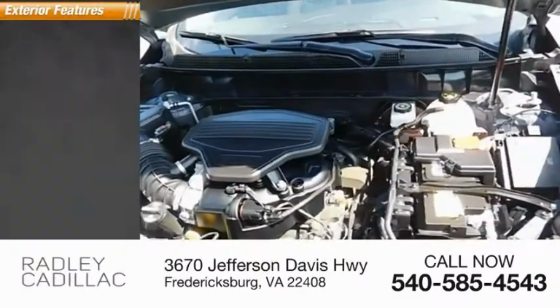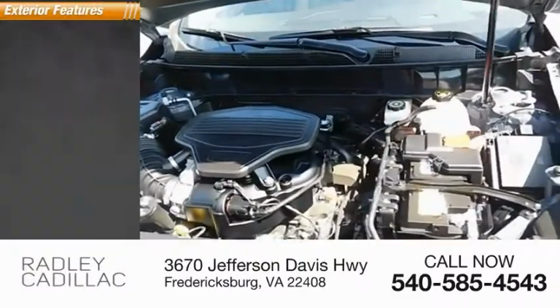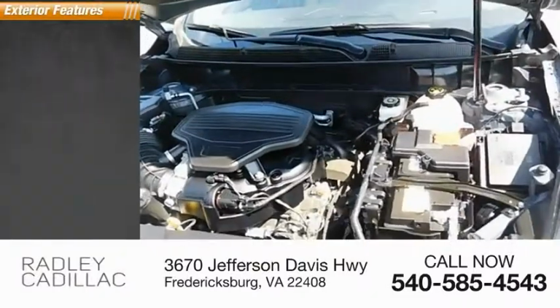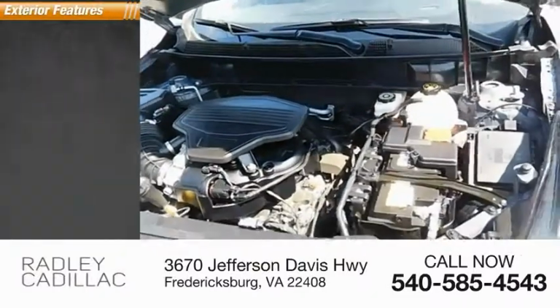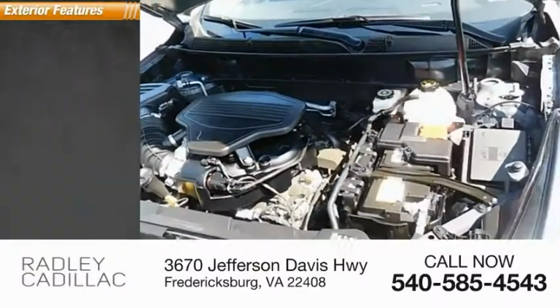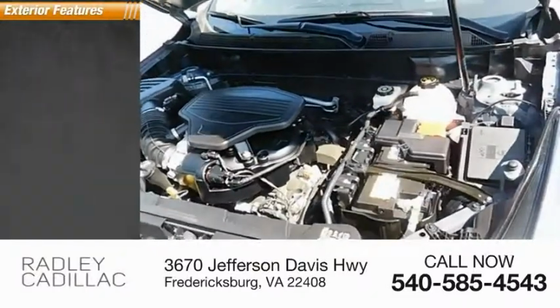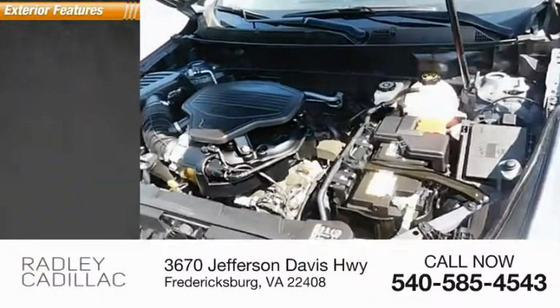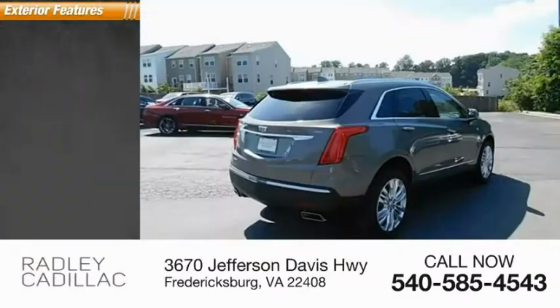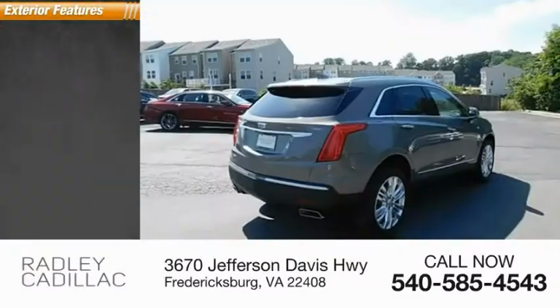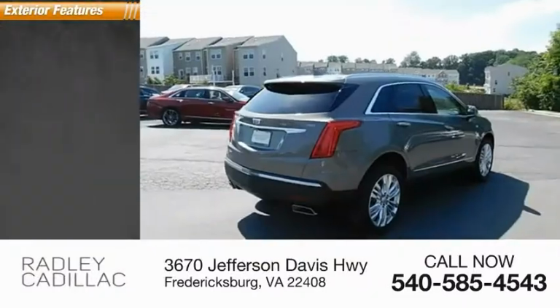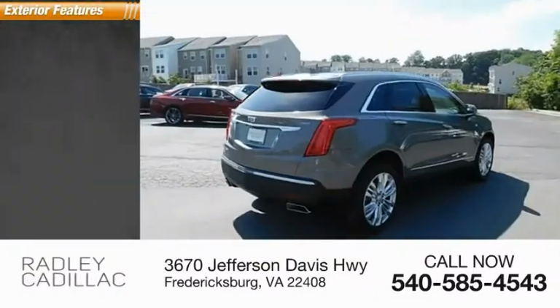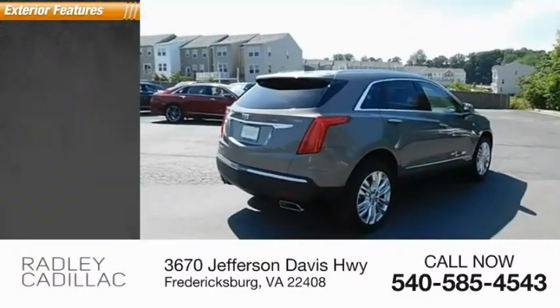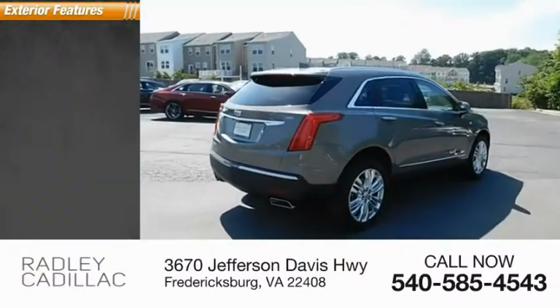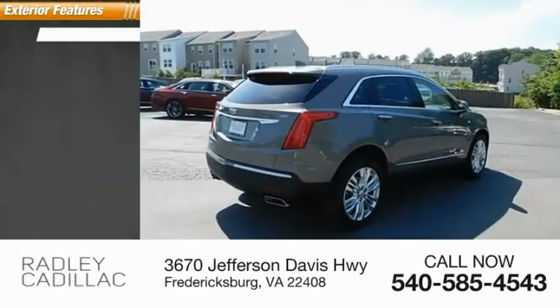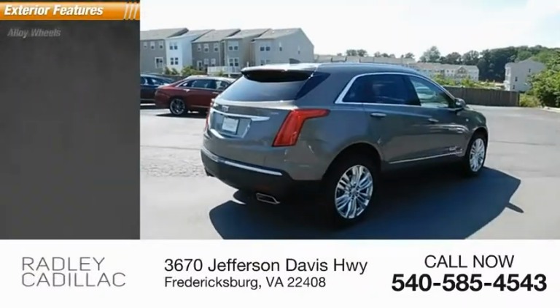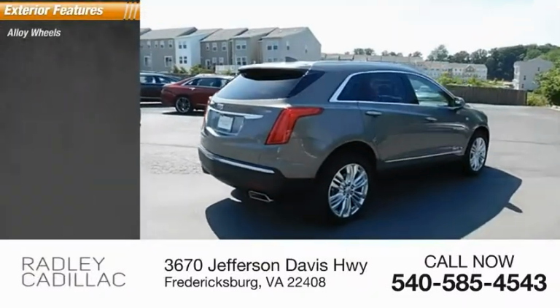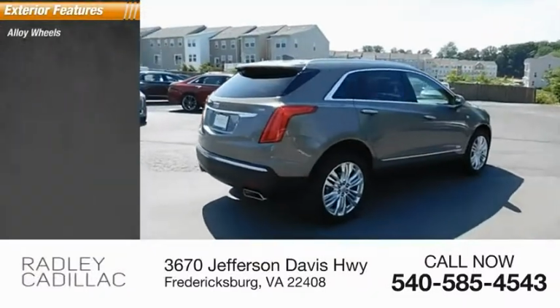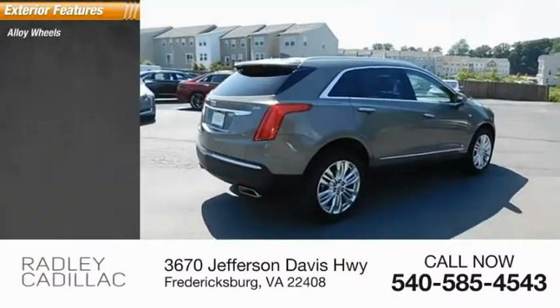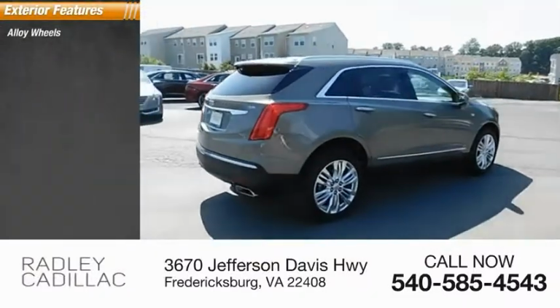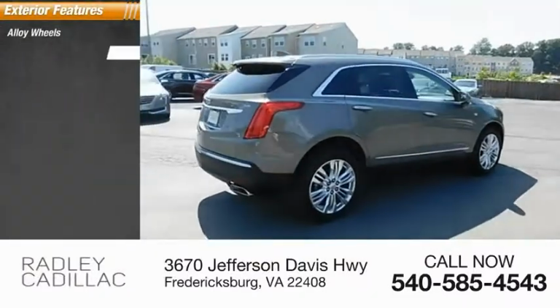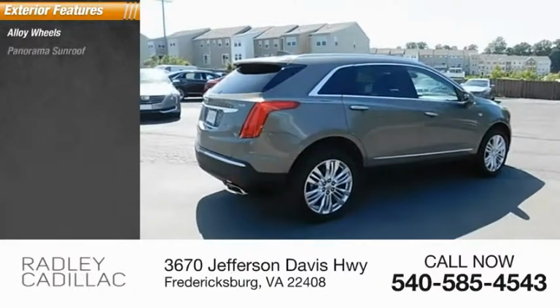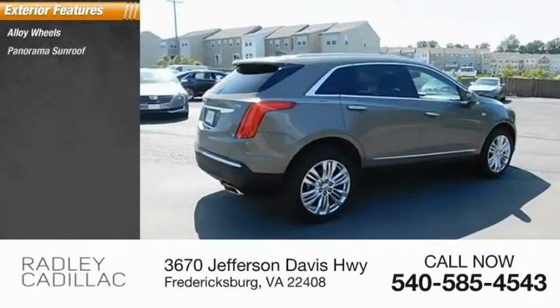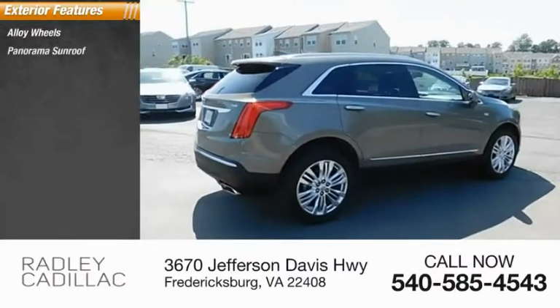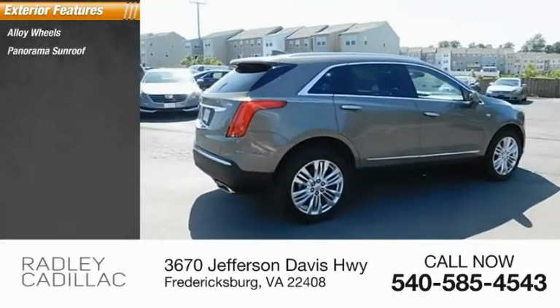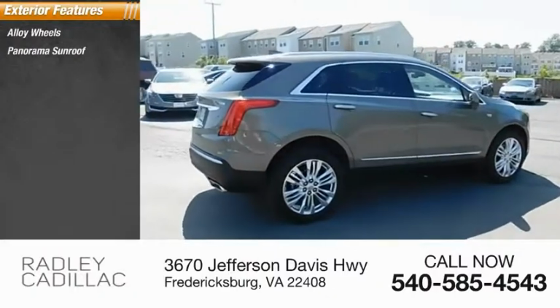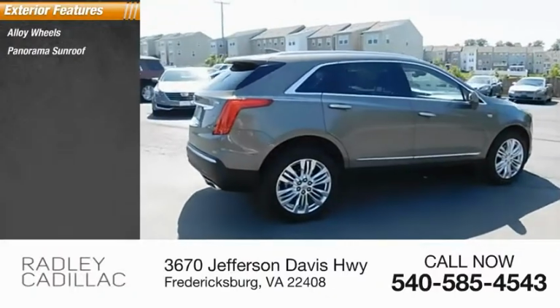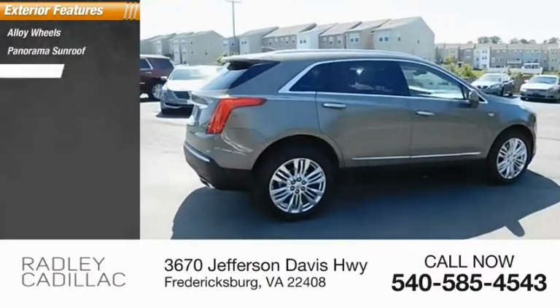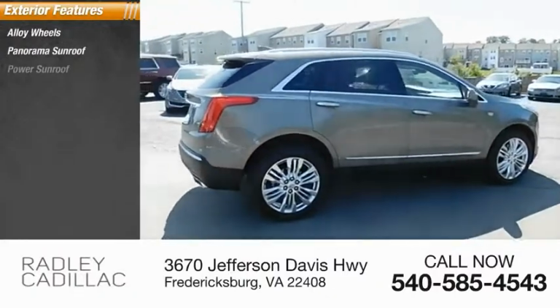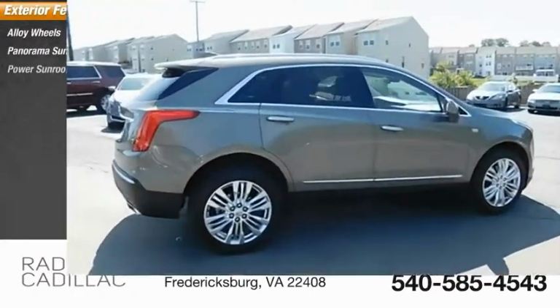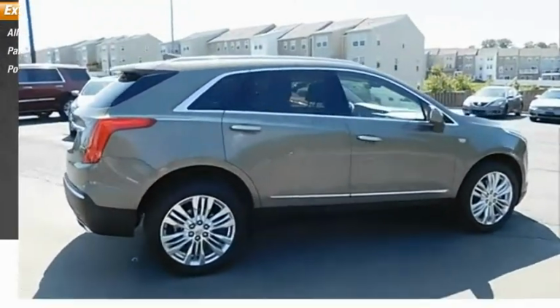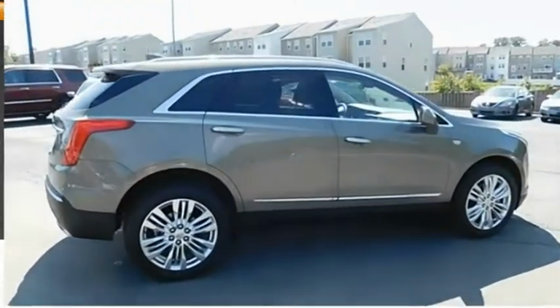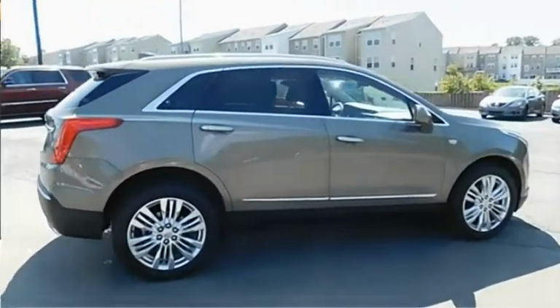Here are some of this vehicle's great options: alloy wheels, panorama sunroof, power sunroof.